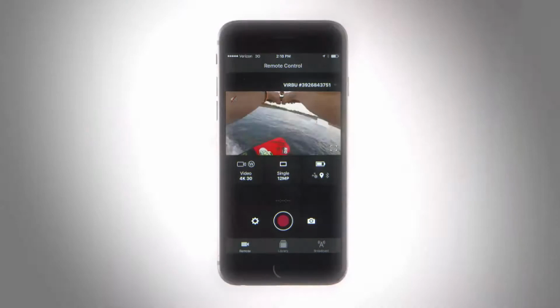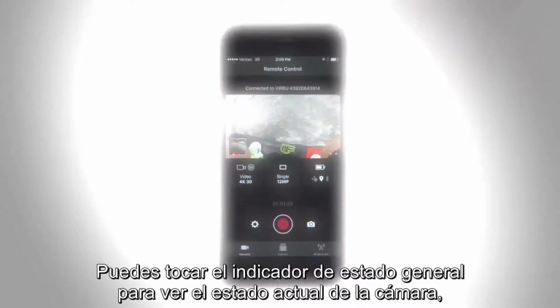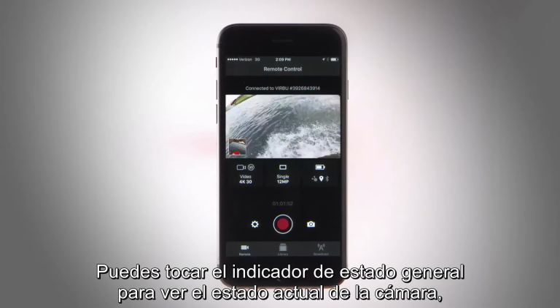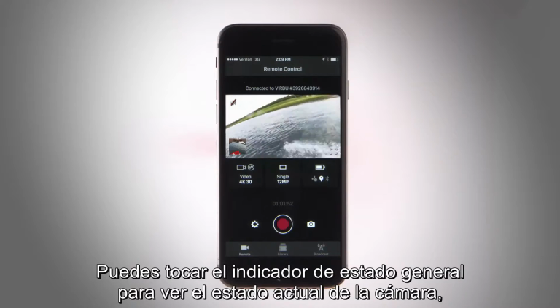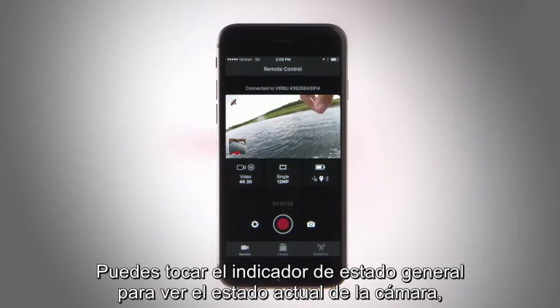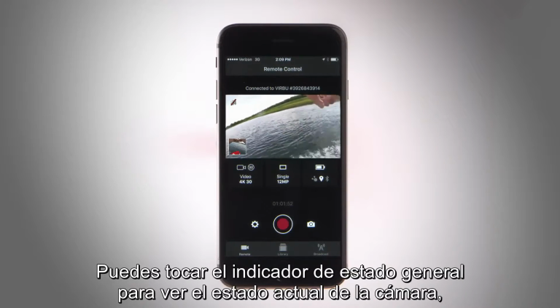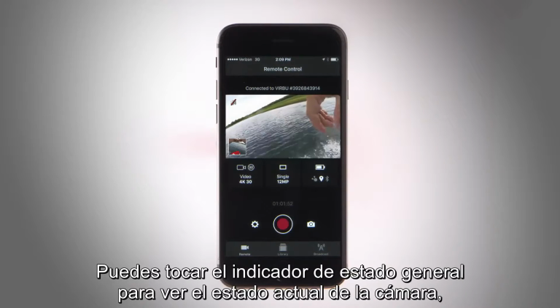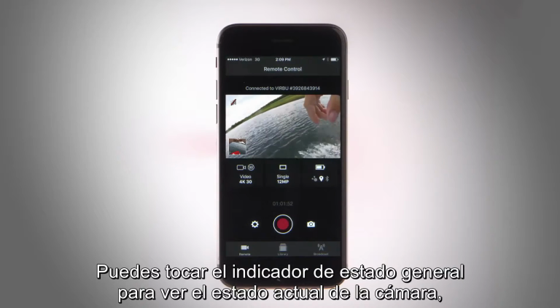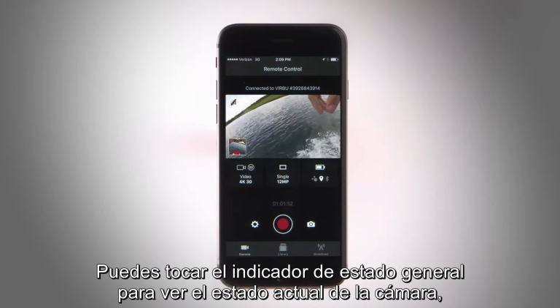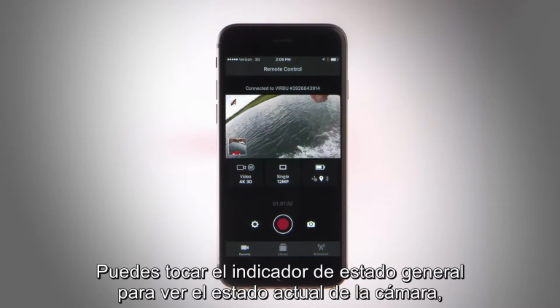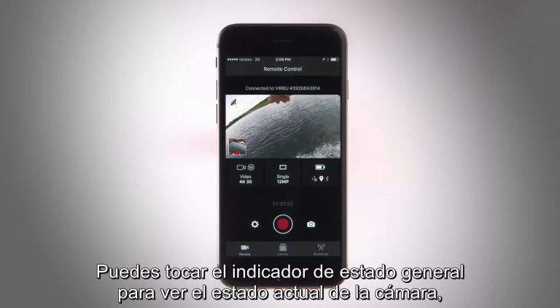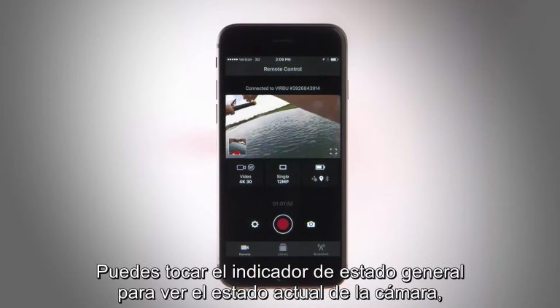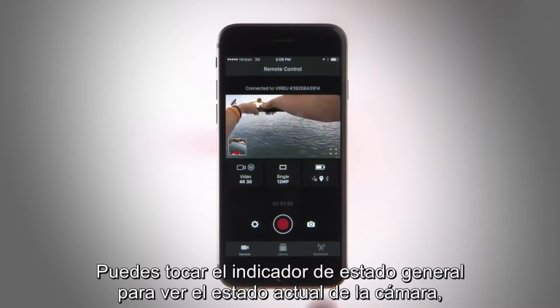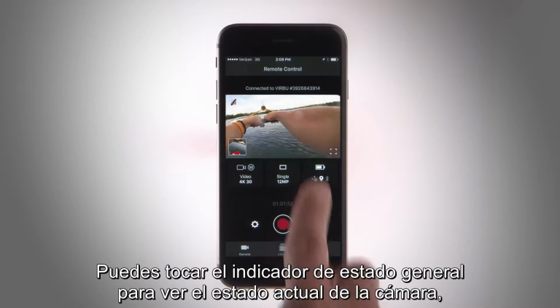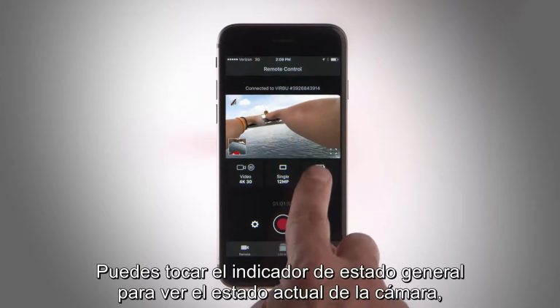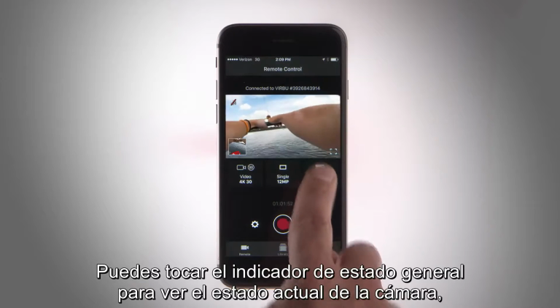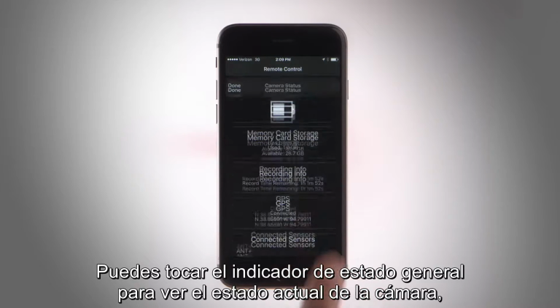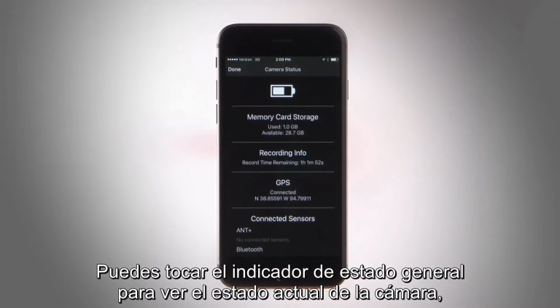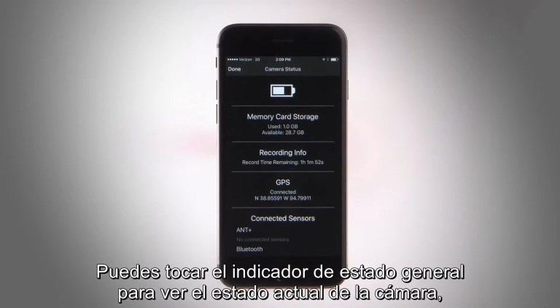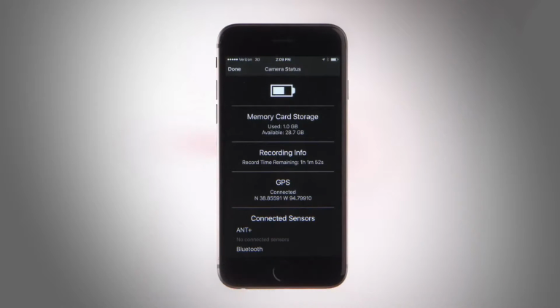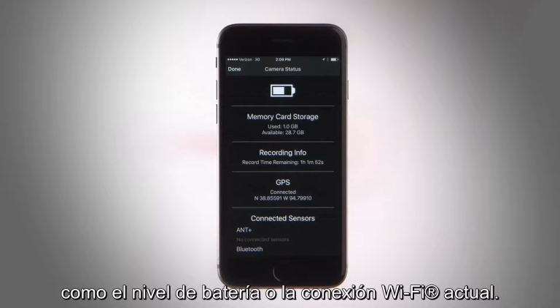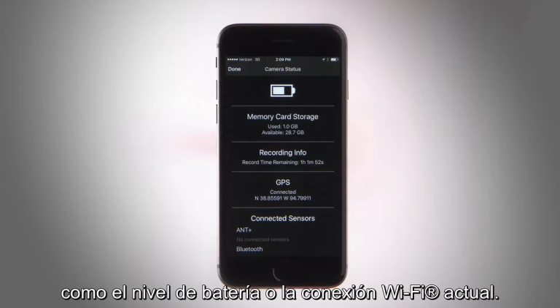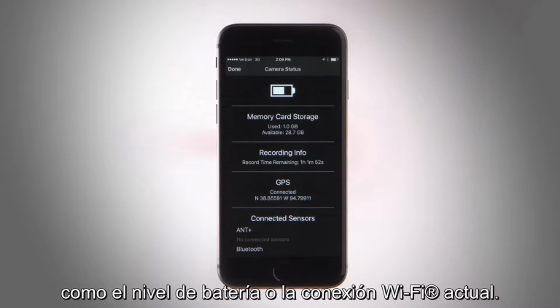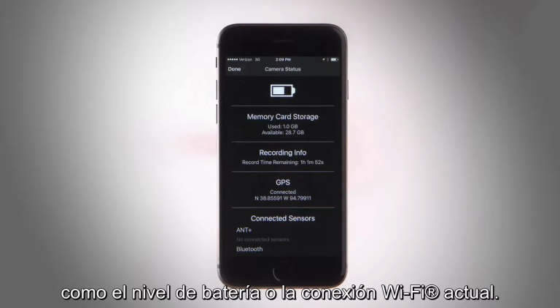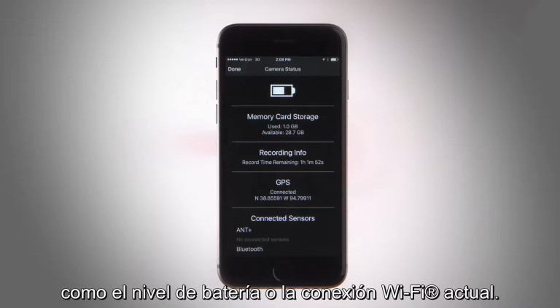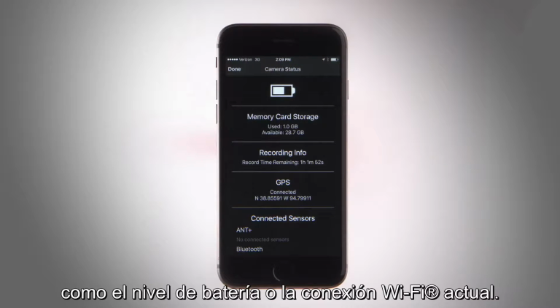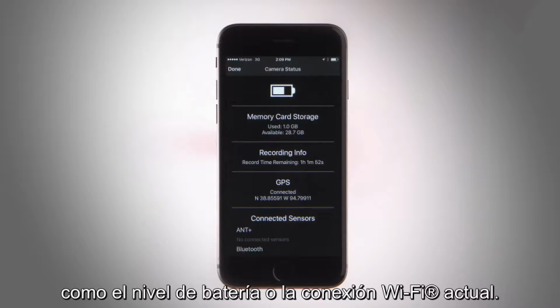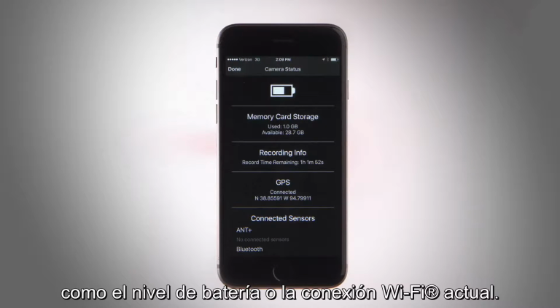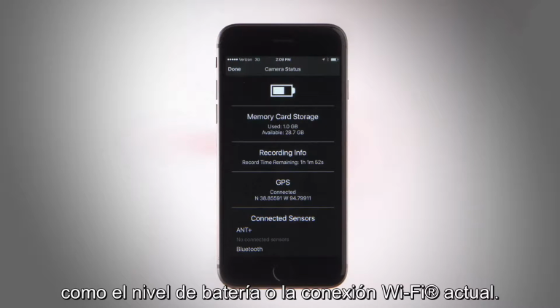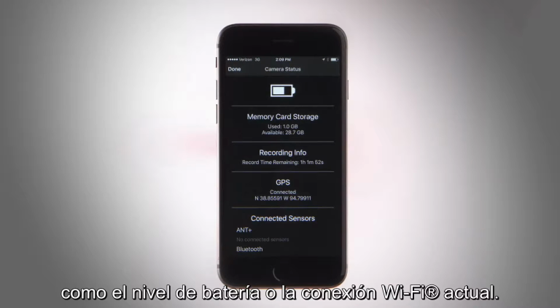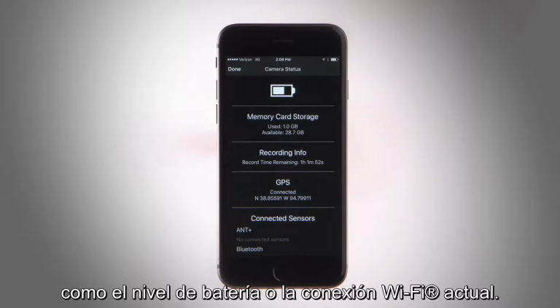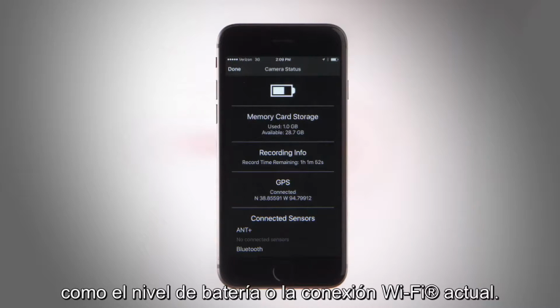You can tap the status overview indicator to view your camera's current status, like battery level or your current Wi-Fi connection.